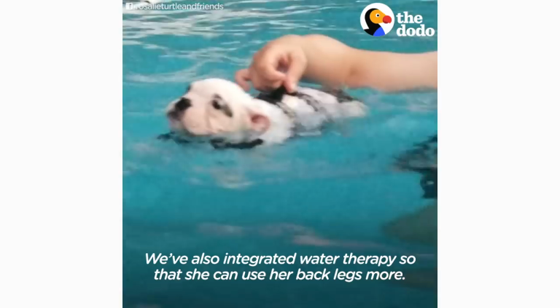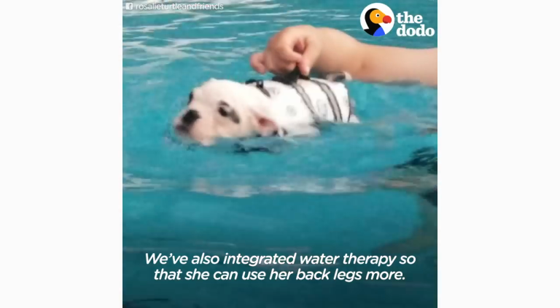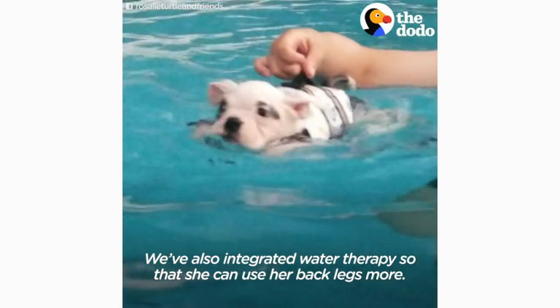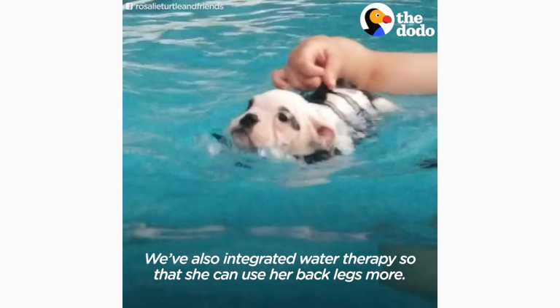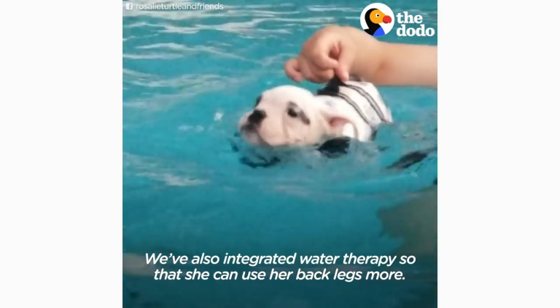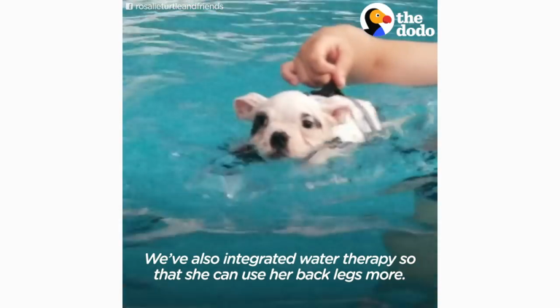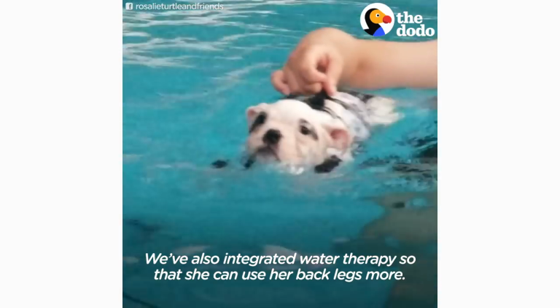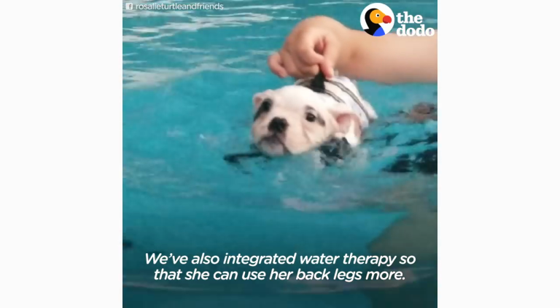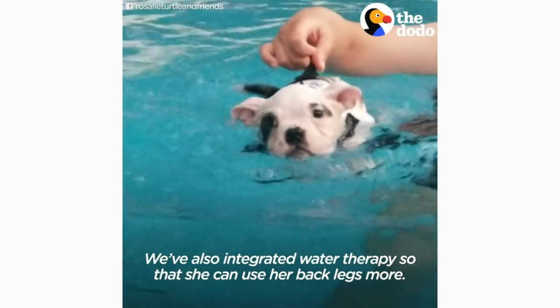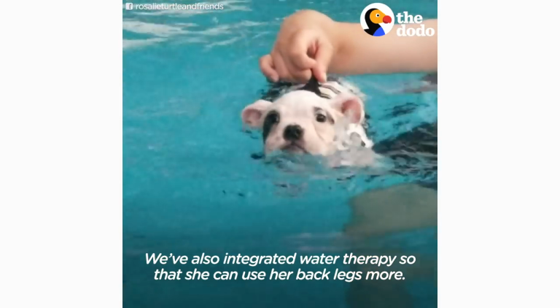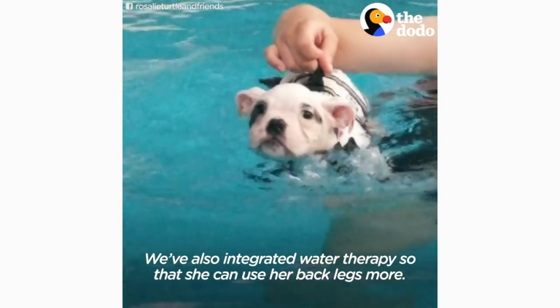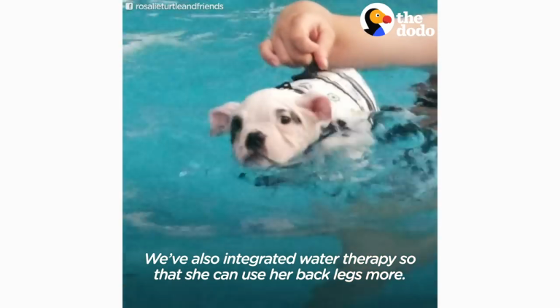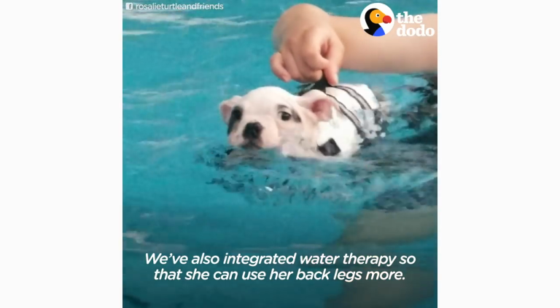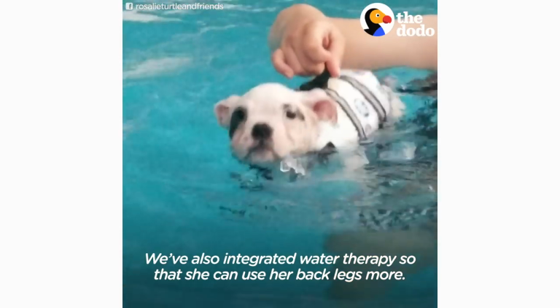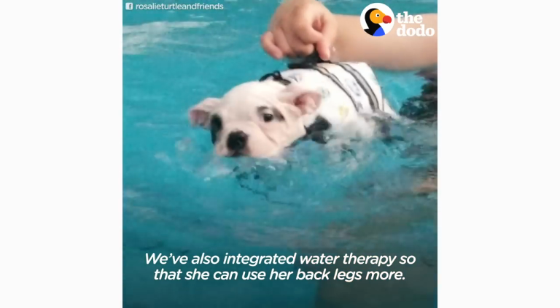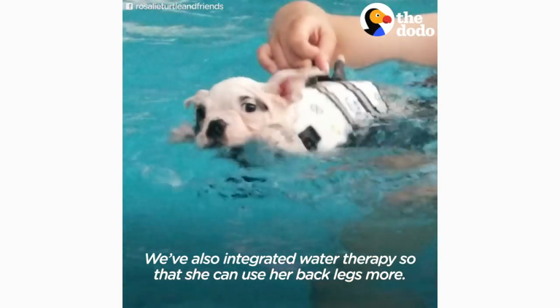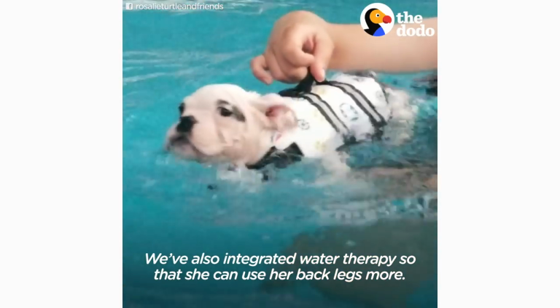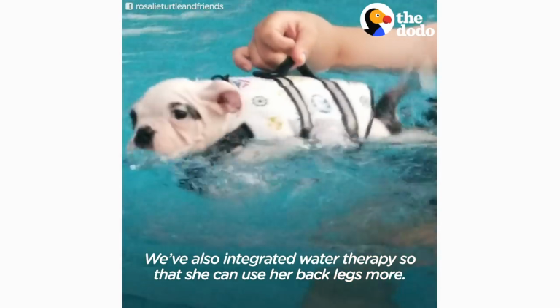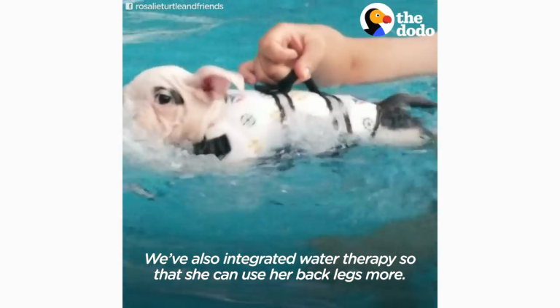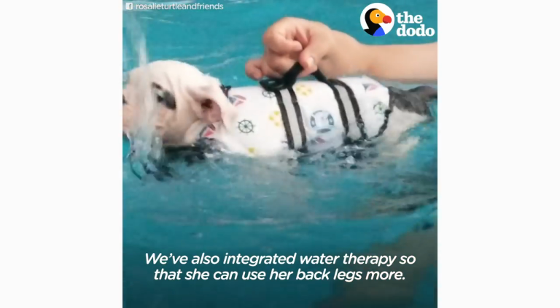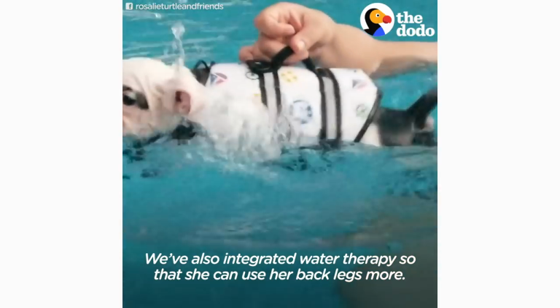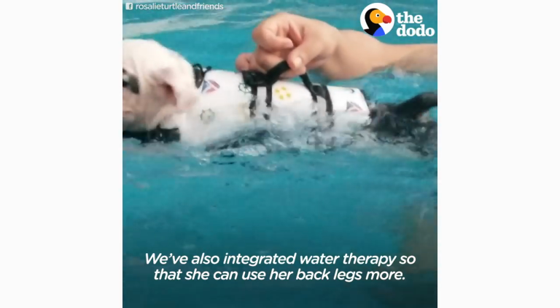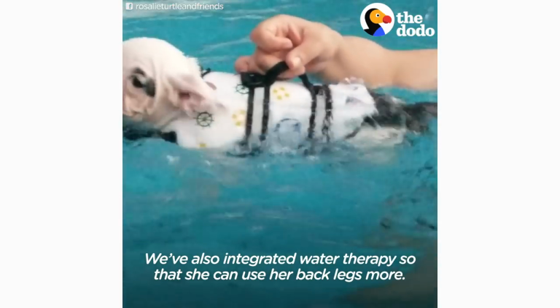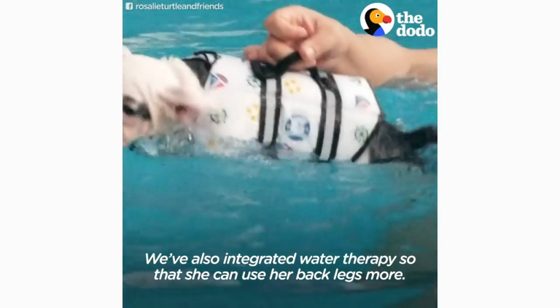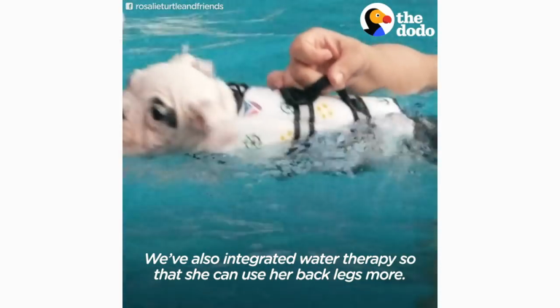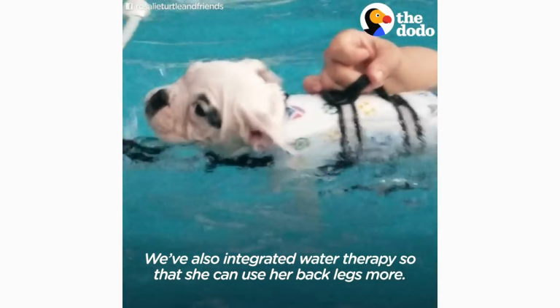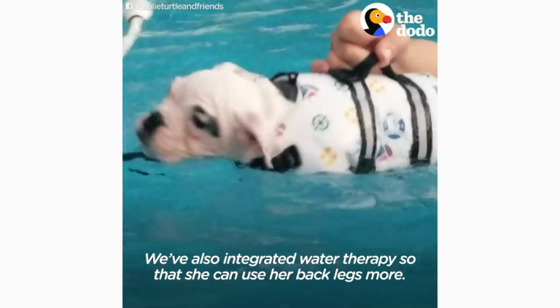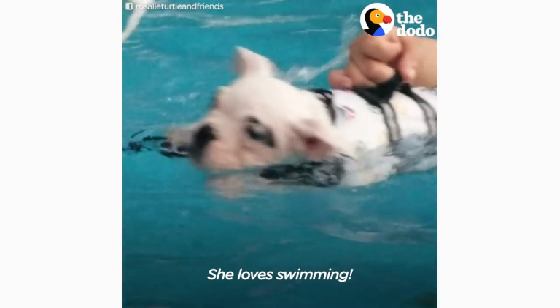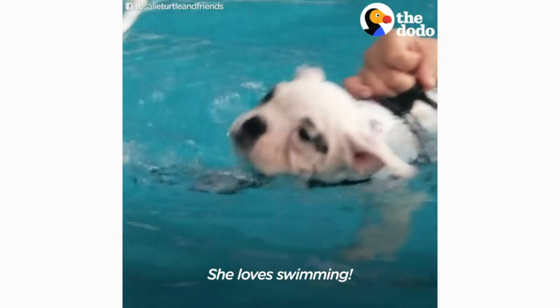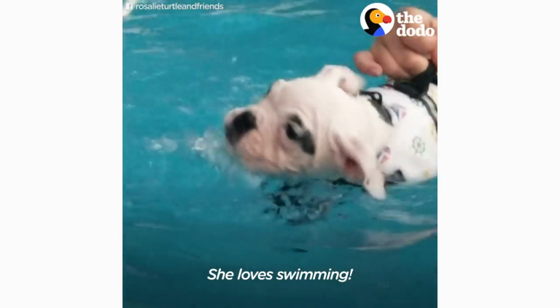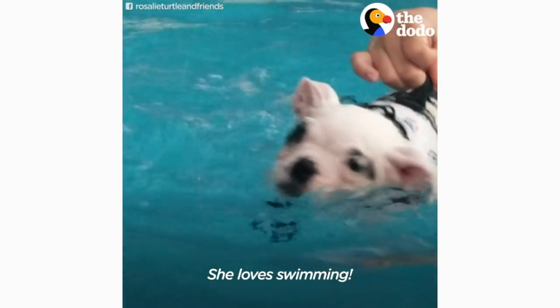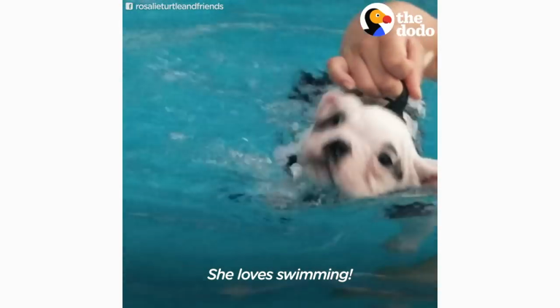We've also integrated water therapy so that she can use her back legs more. She loves swimming.